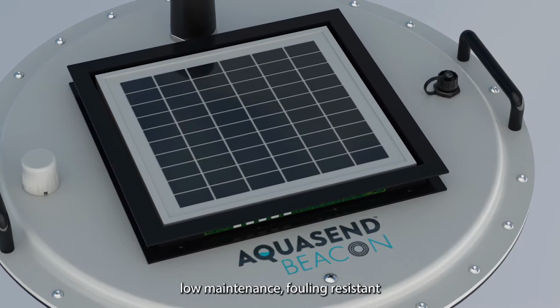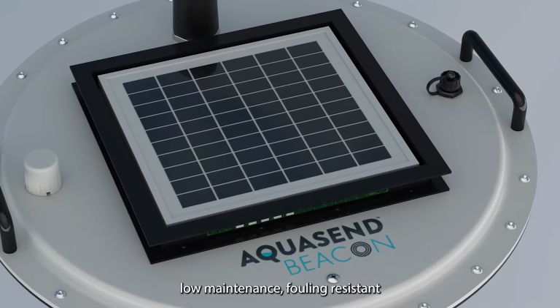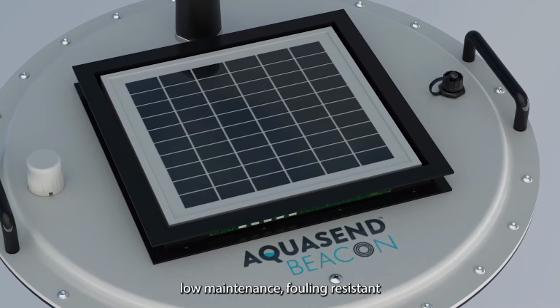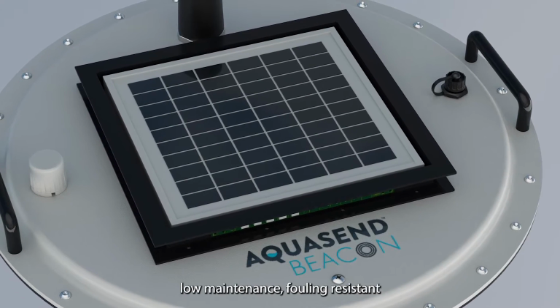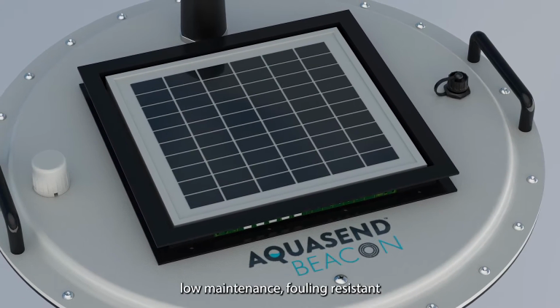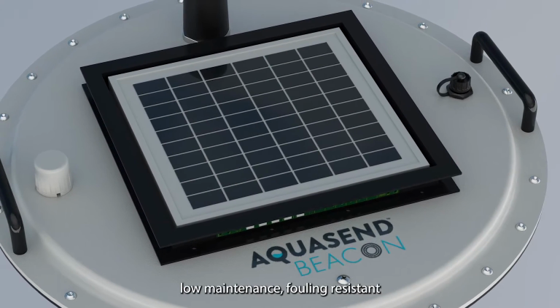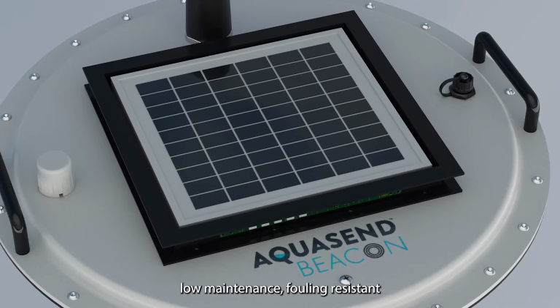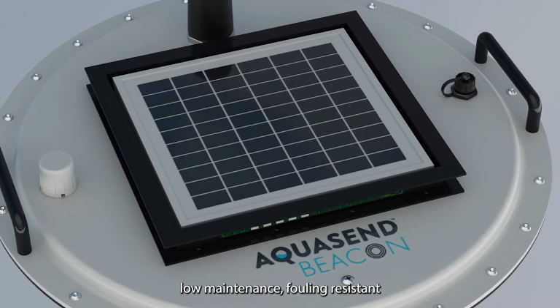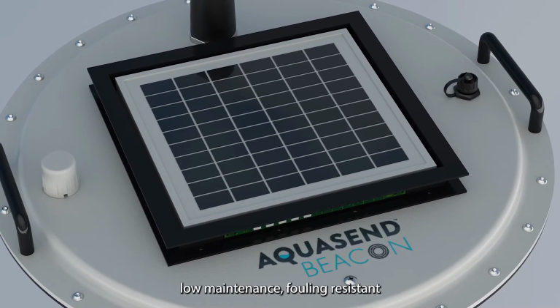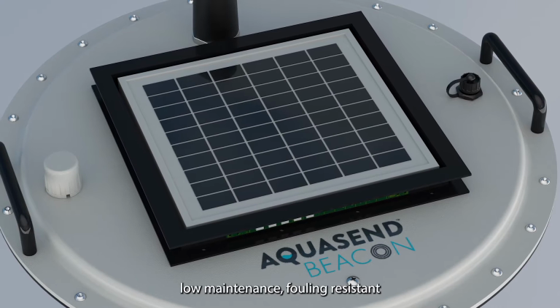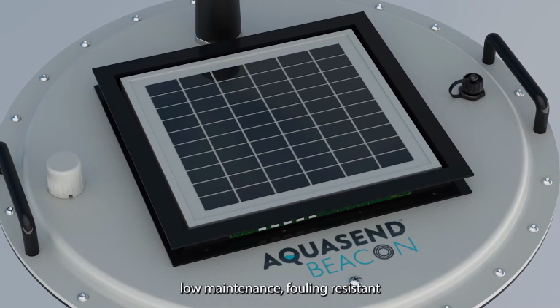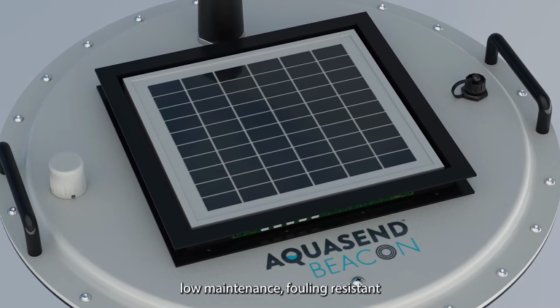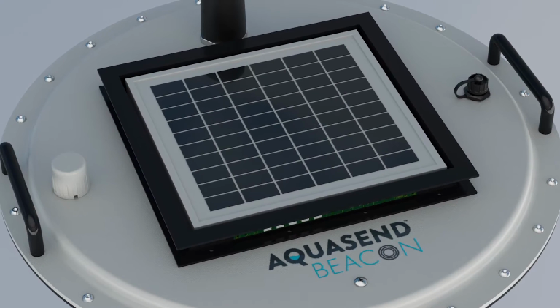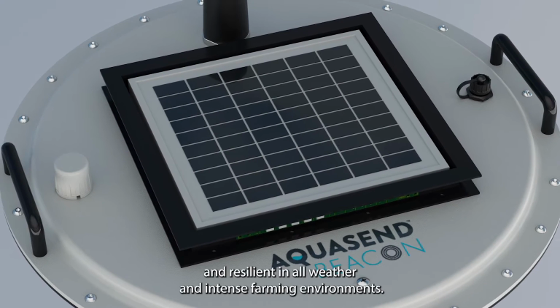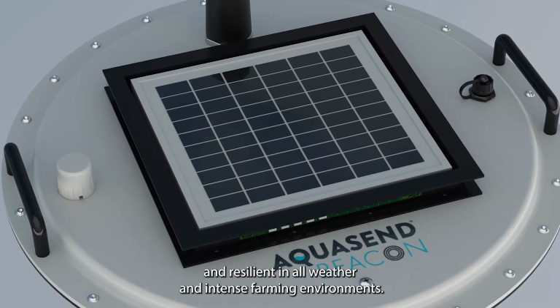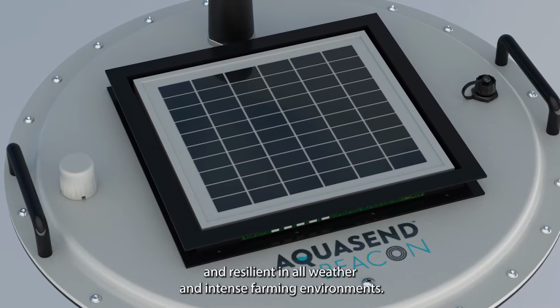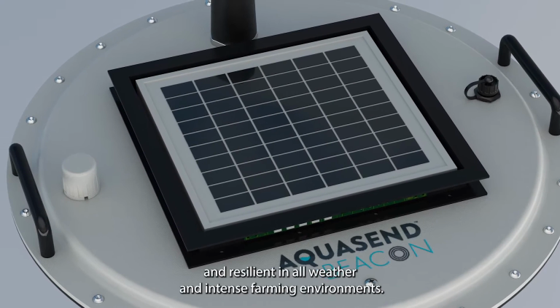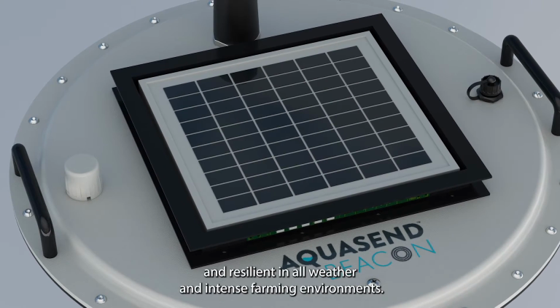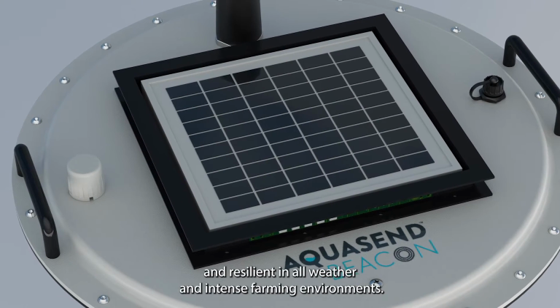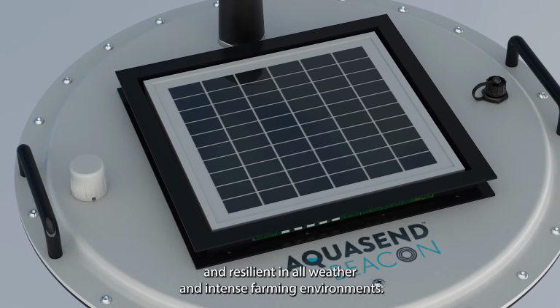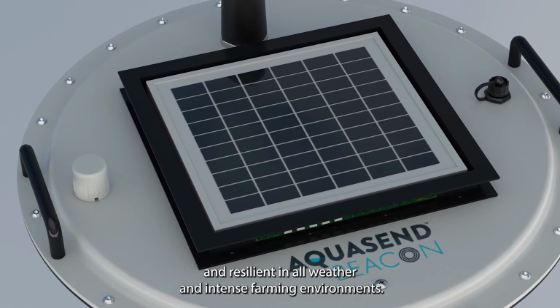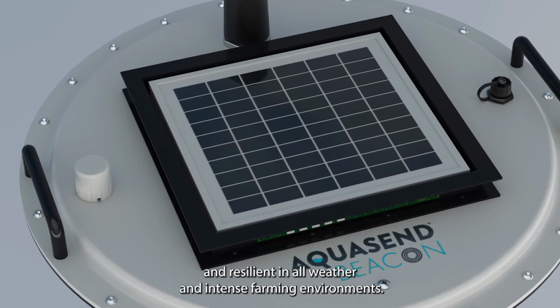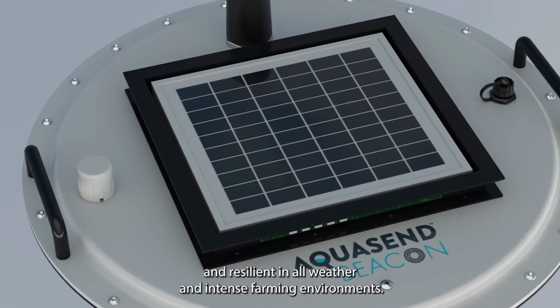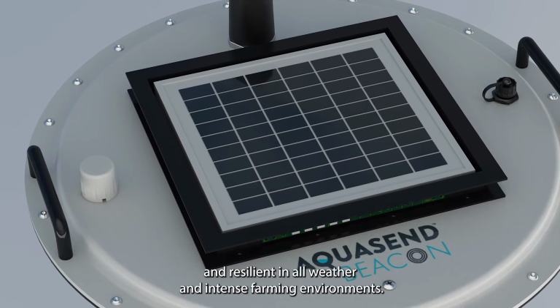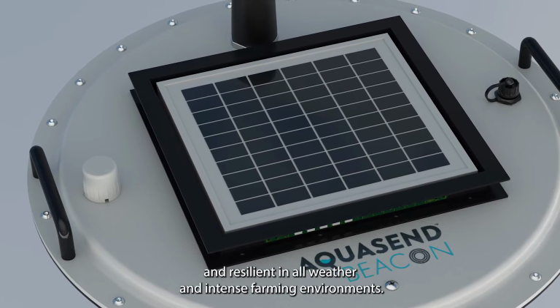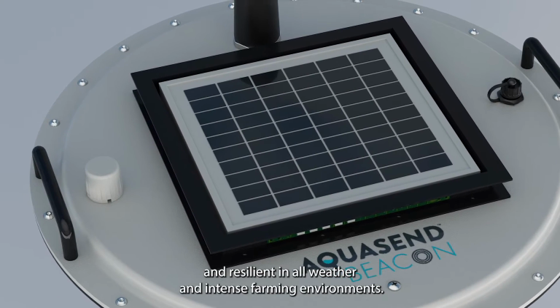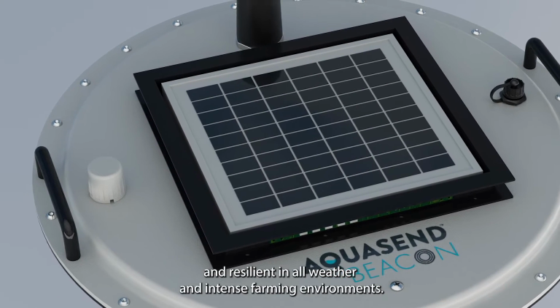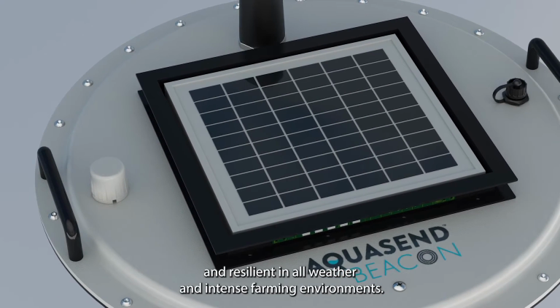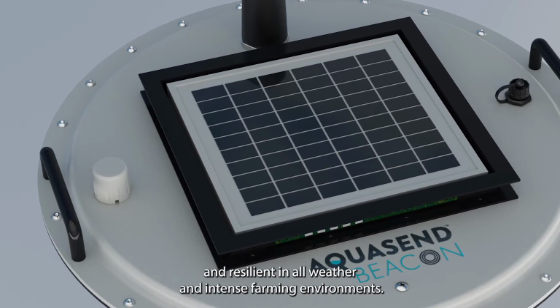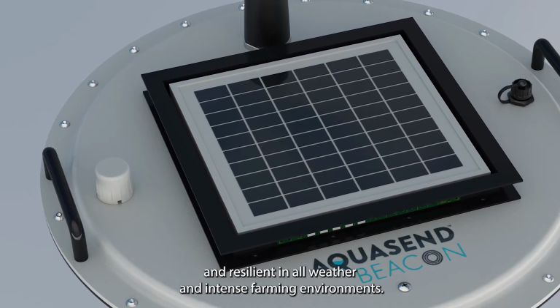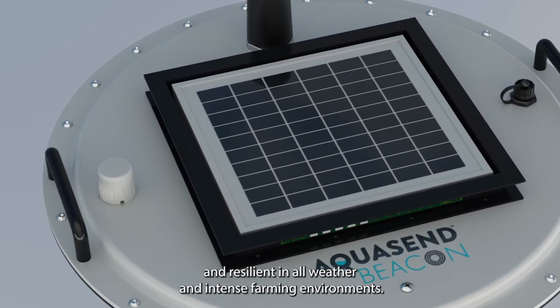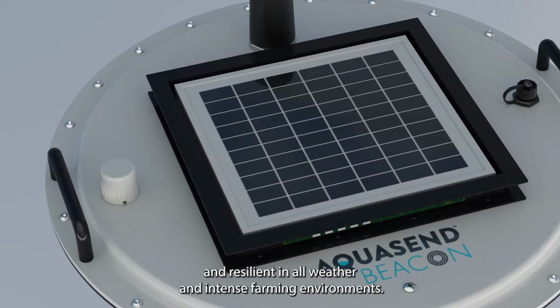solar-powered, low-maintenance, fouling-resistant, and resilient in all weather and intense farming environments.